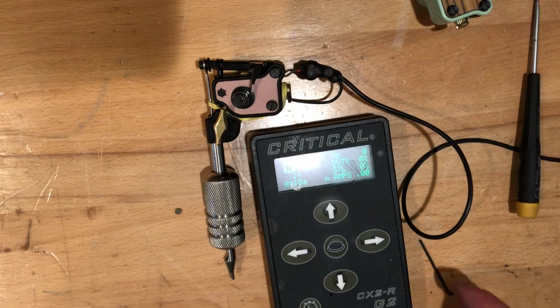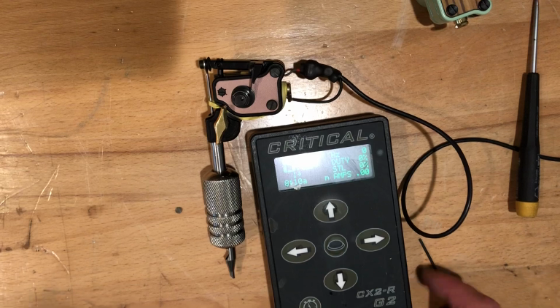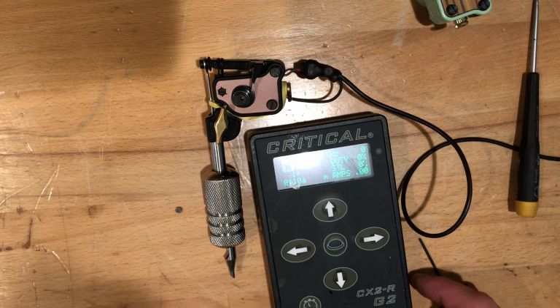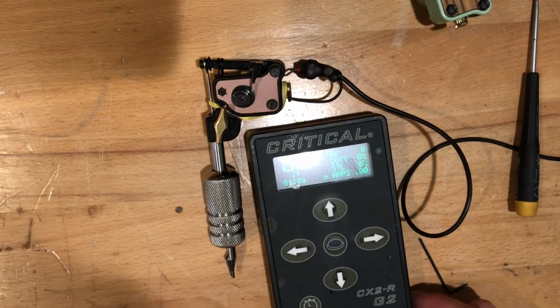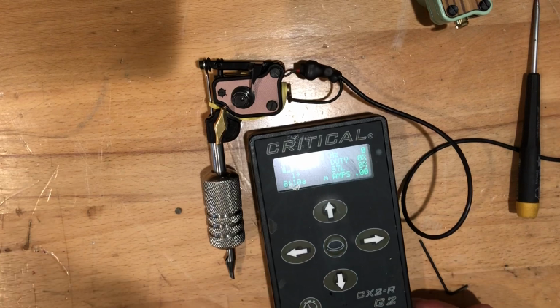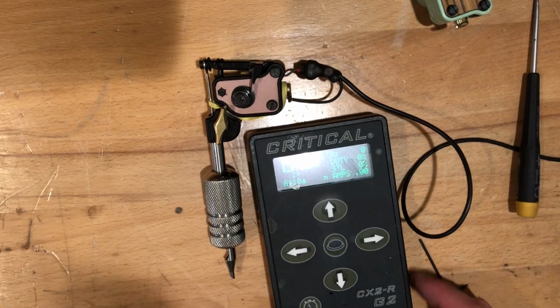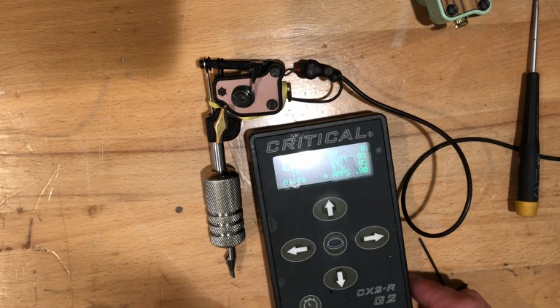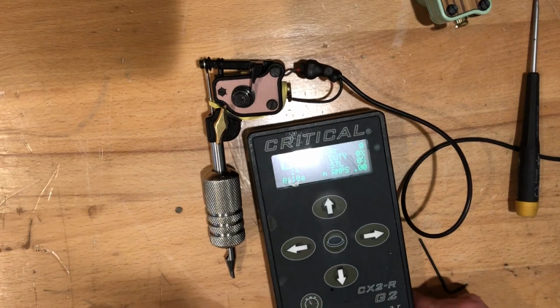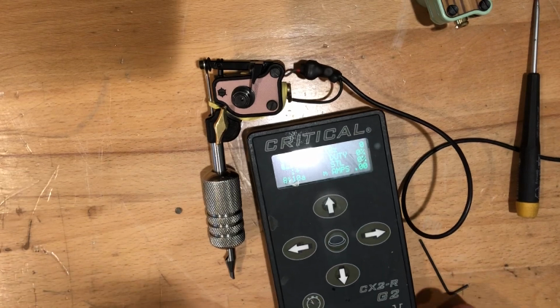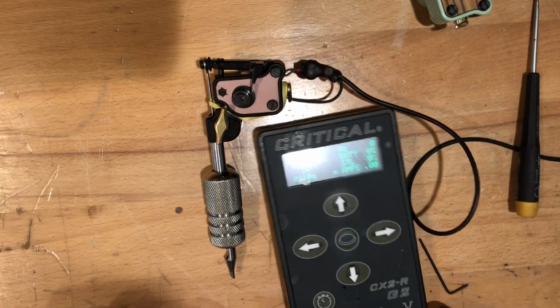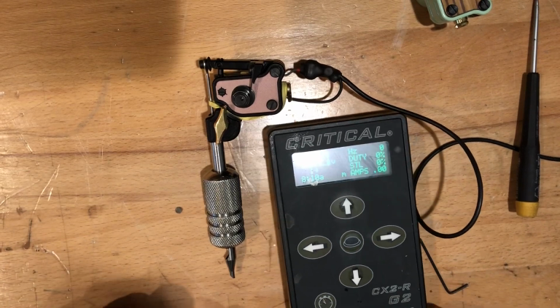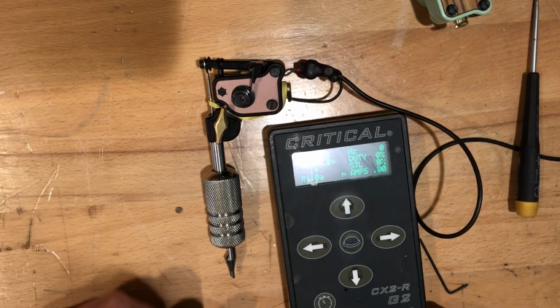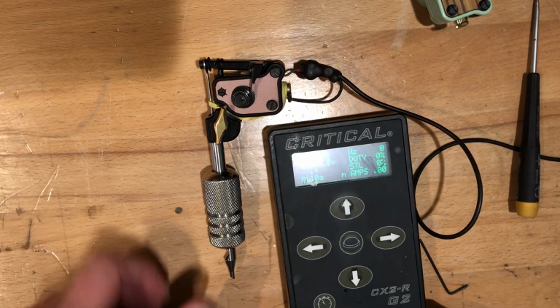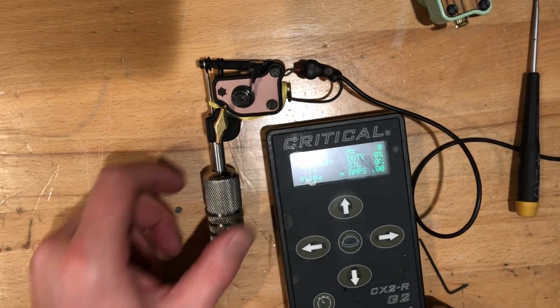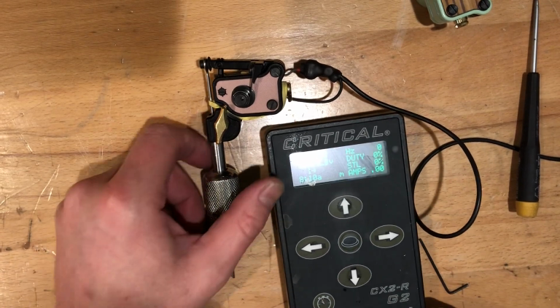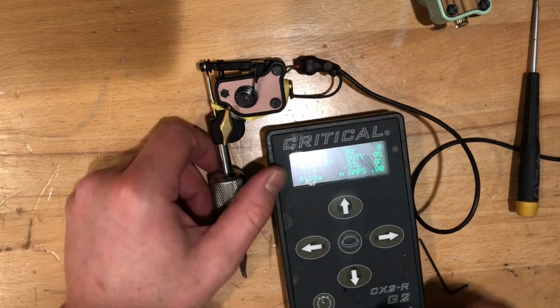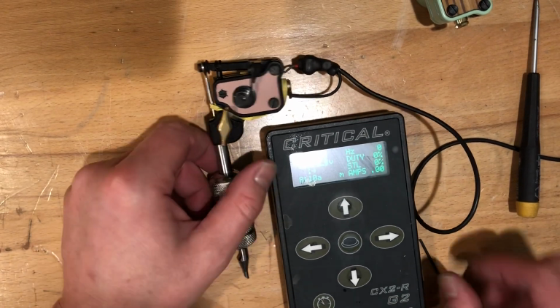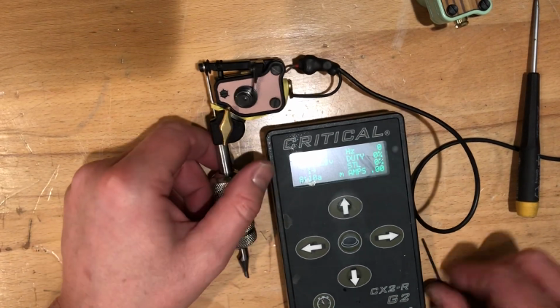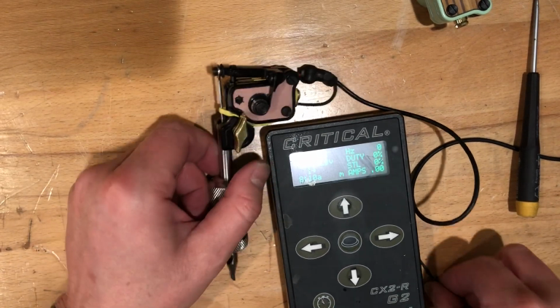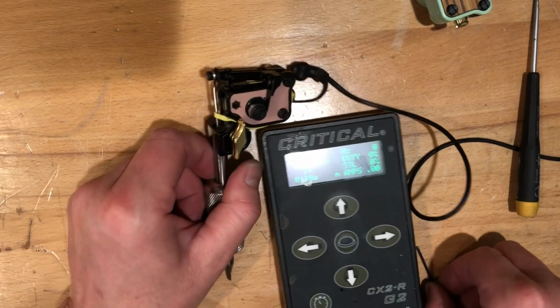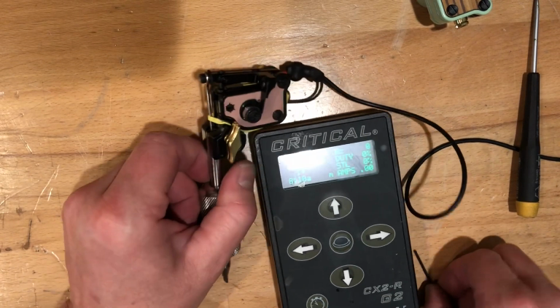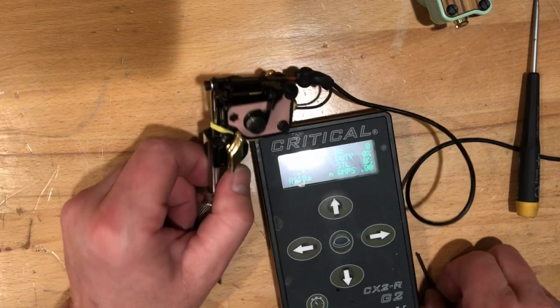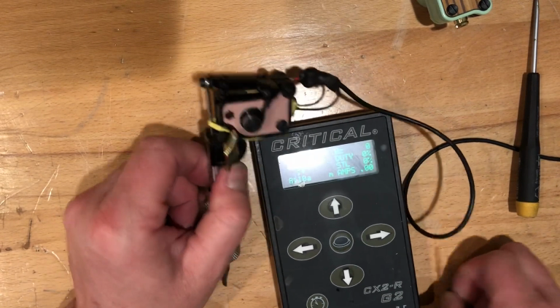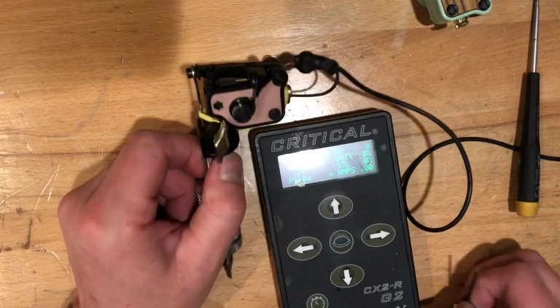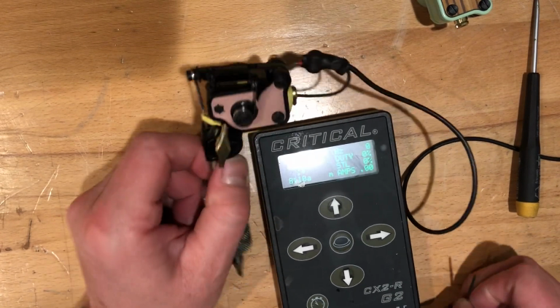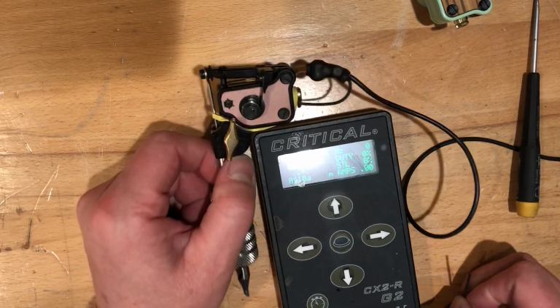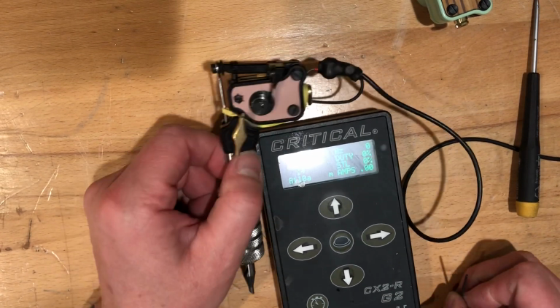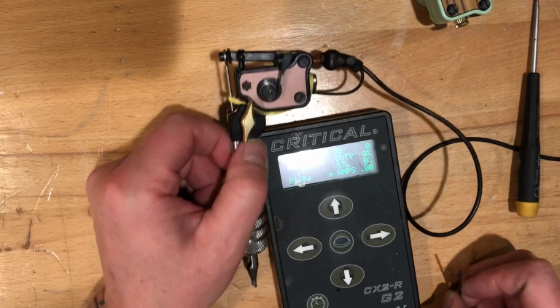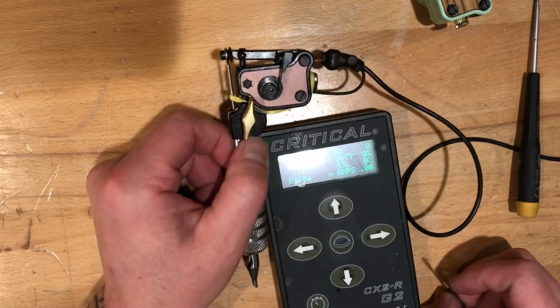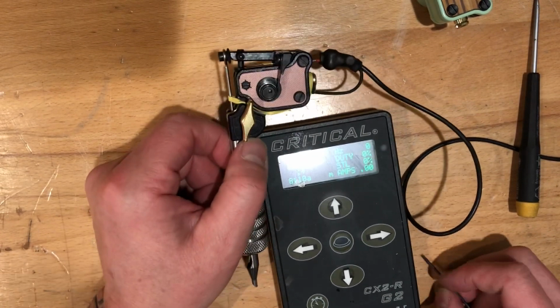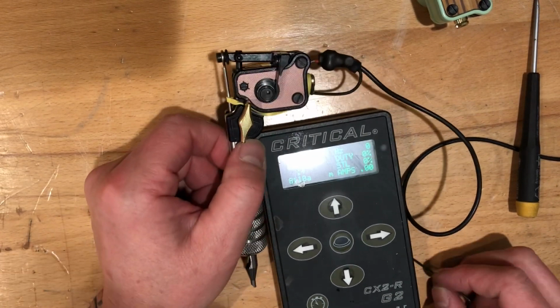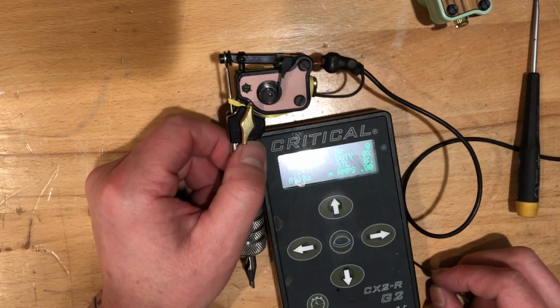Hello everyone. I am going to go over advanced tuning on the Sidewinder 7B.